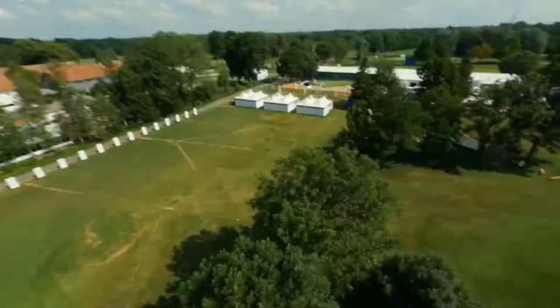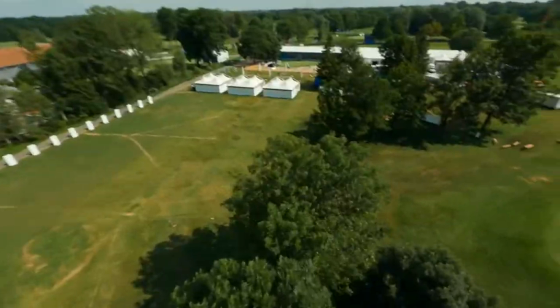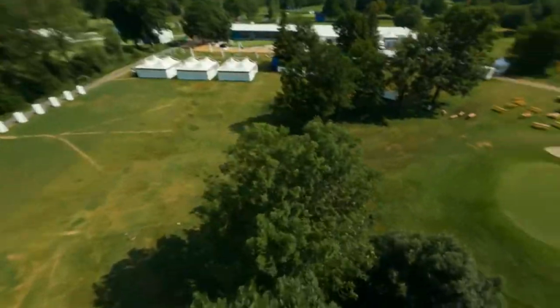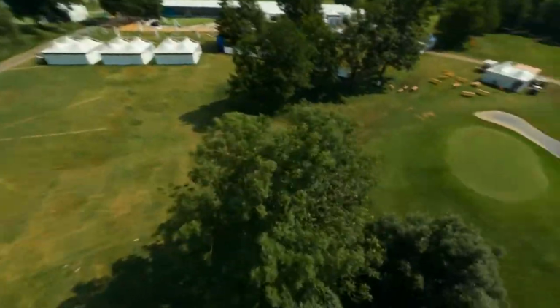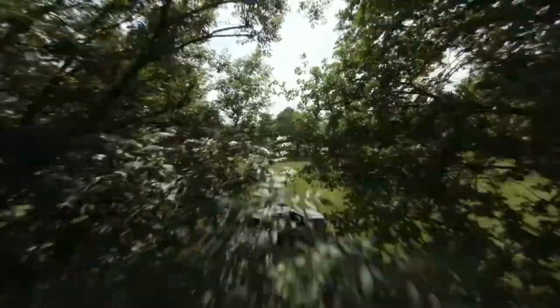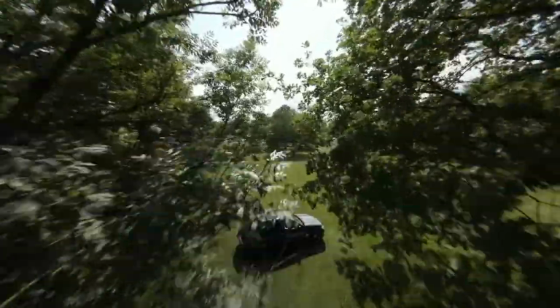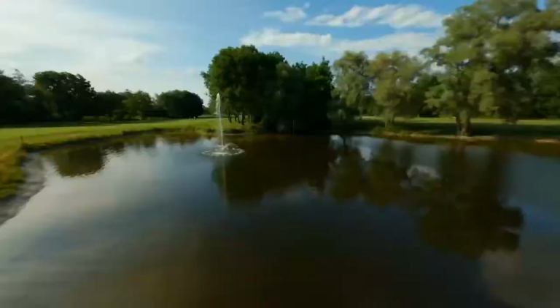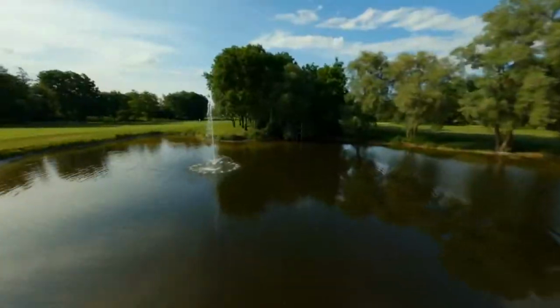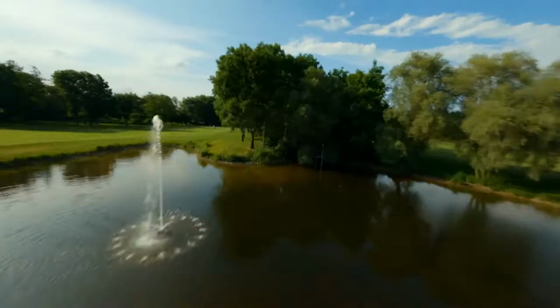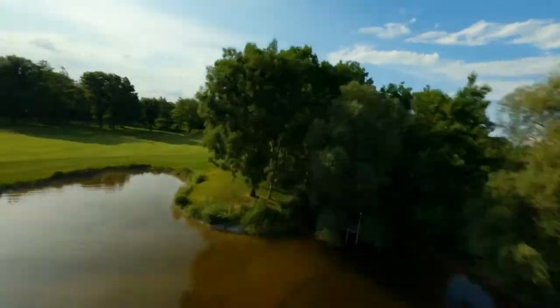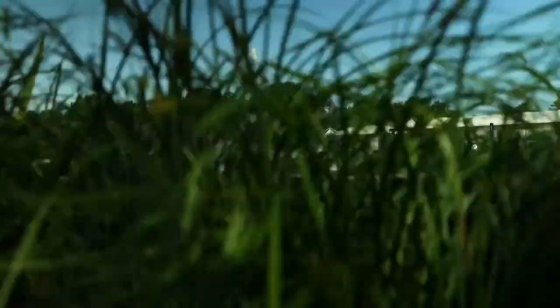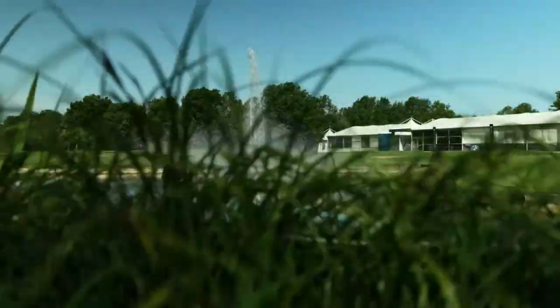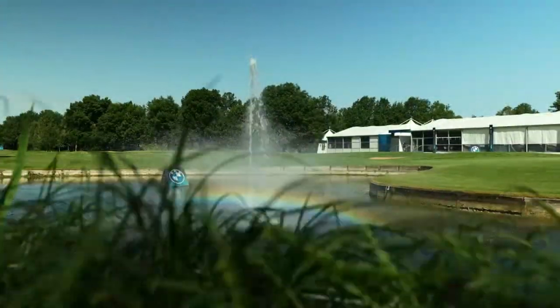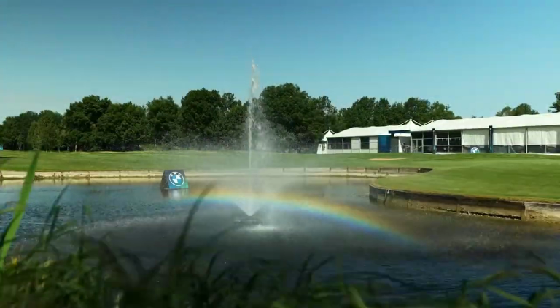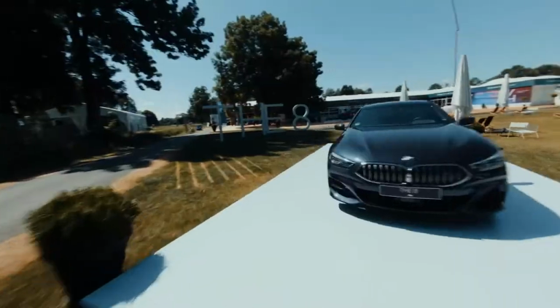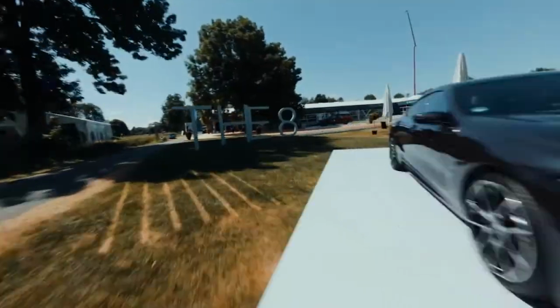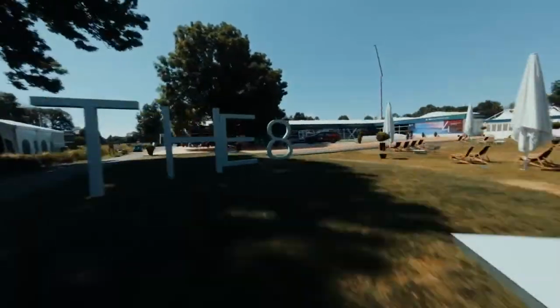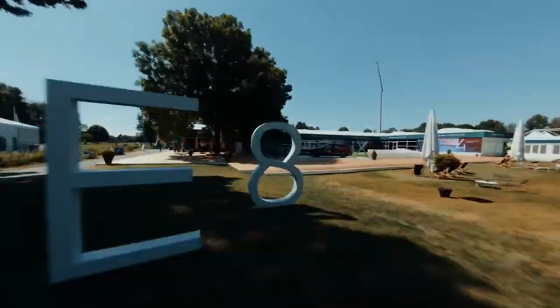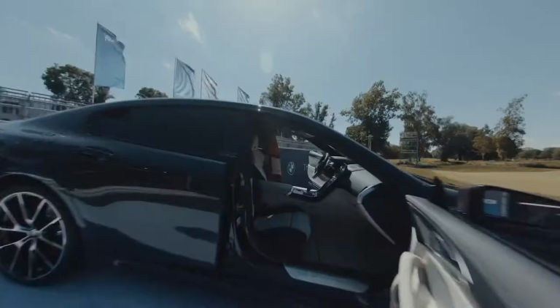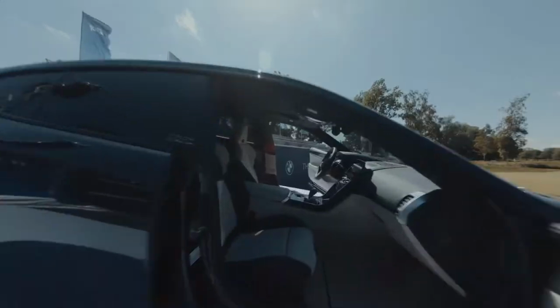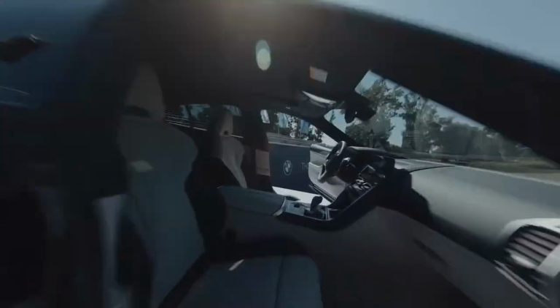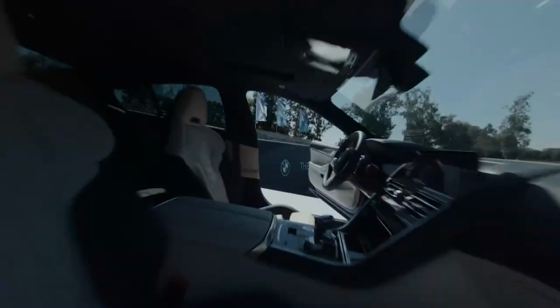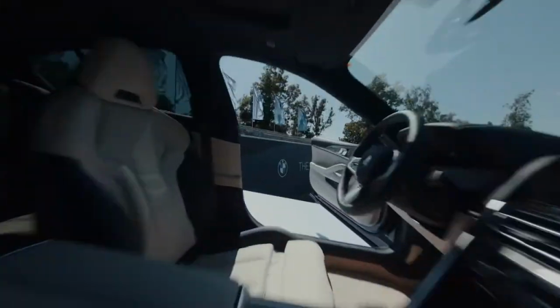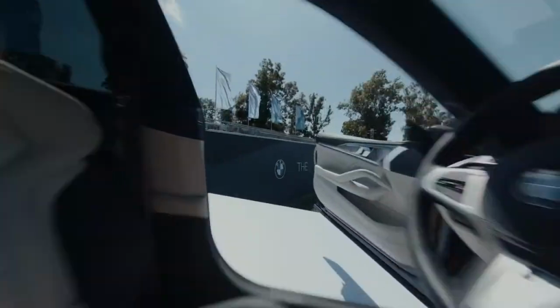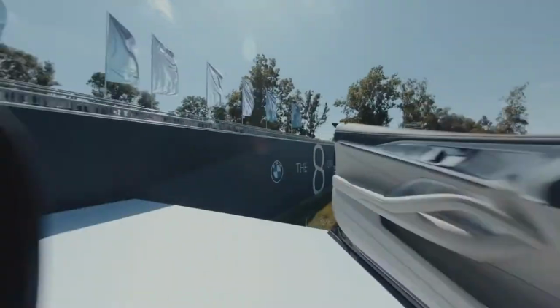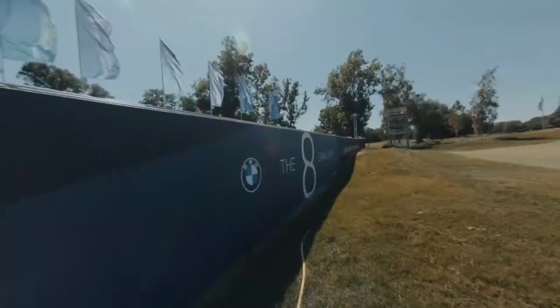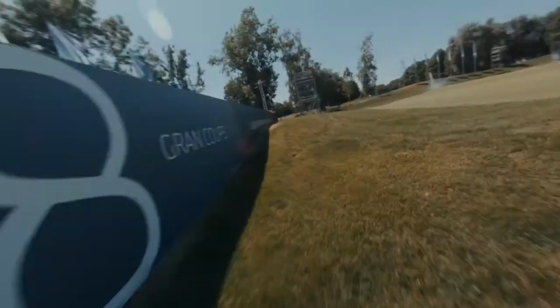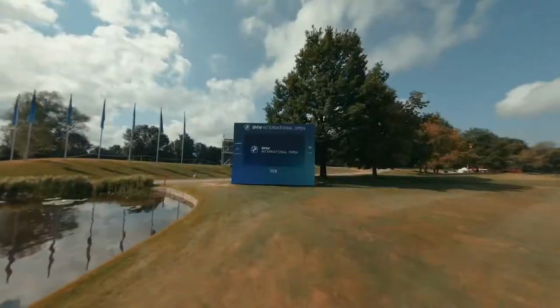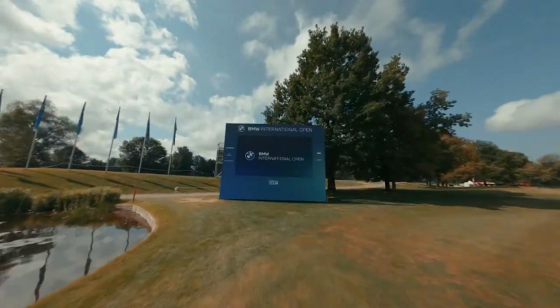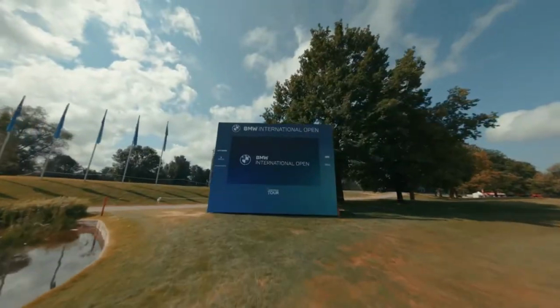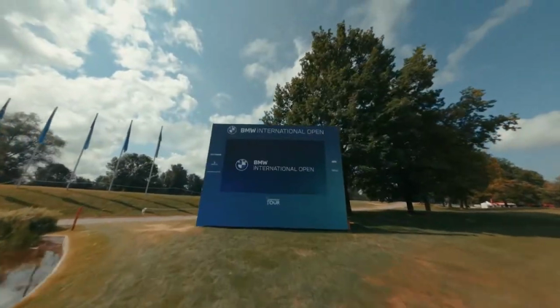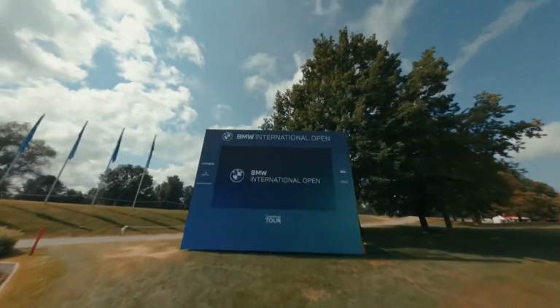We're in southern Germany this week for tournament 20 of the Race to Dubai, the BMW International Open.